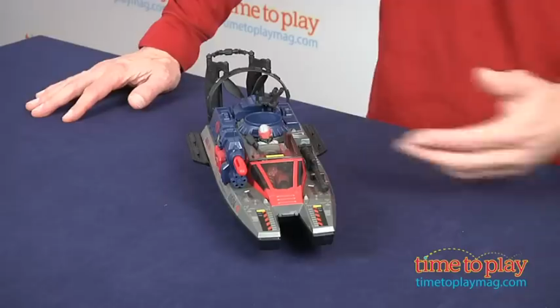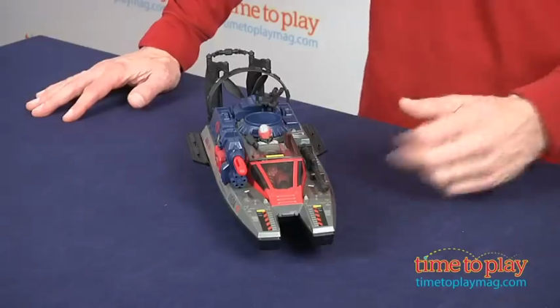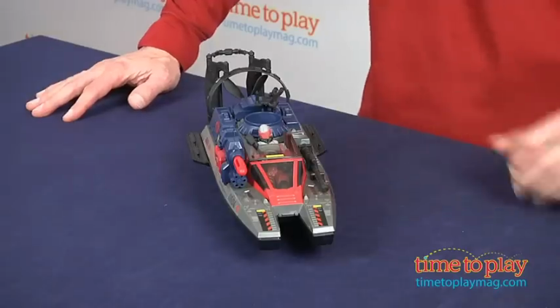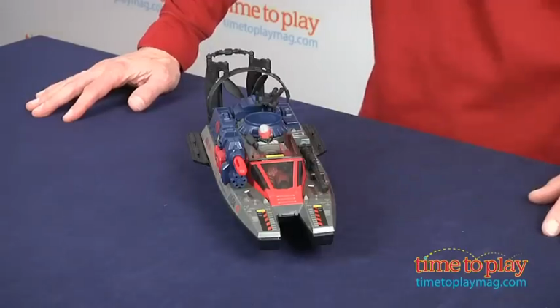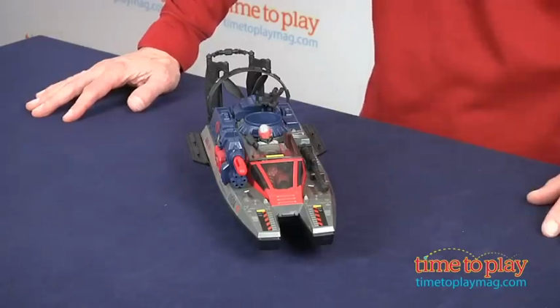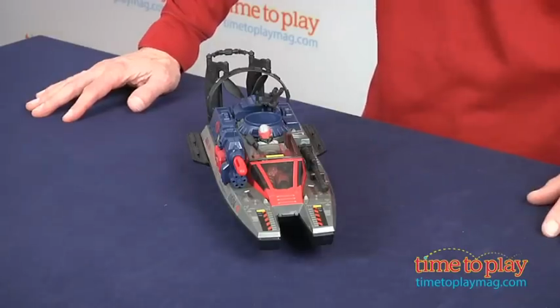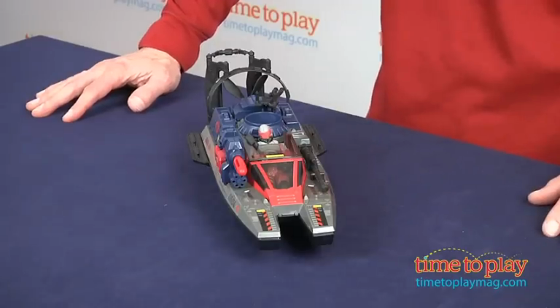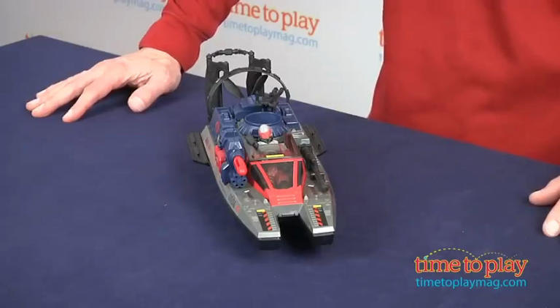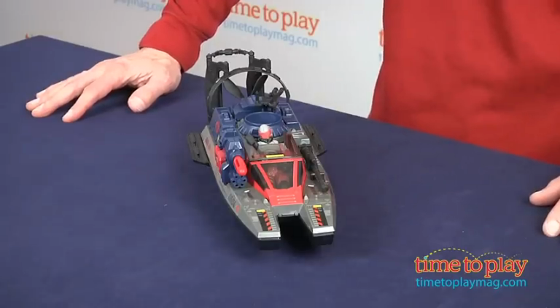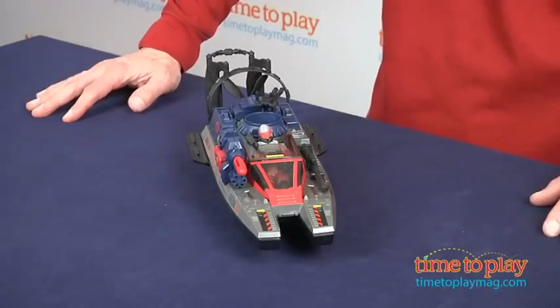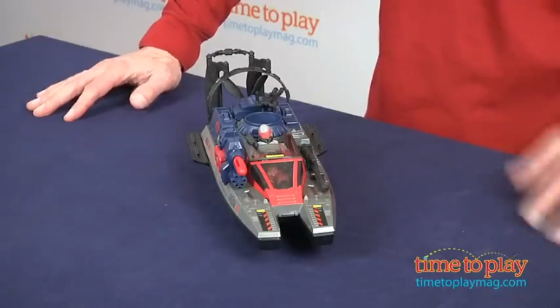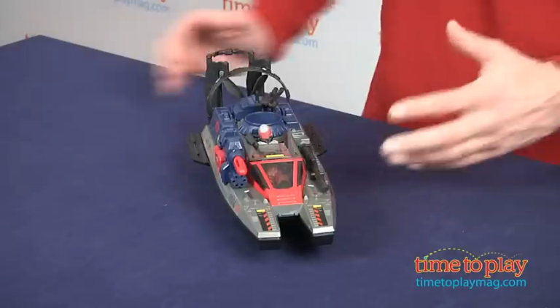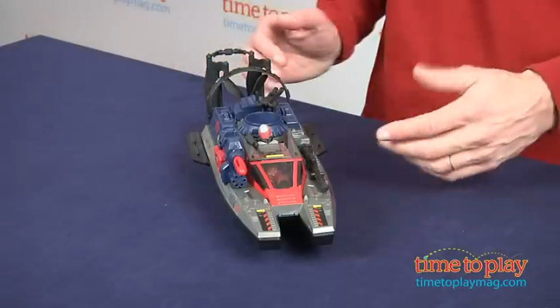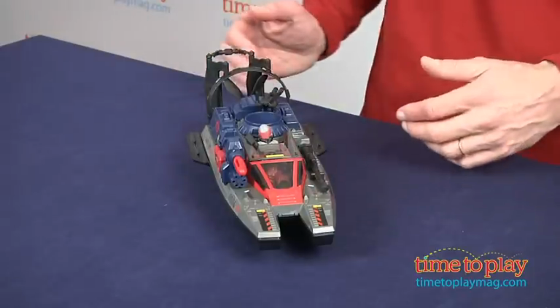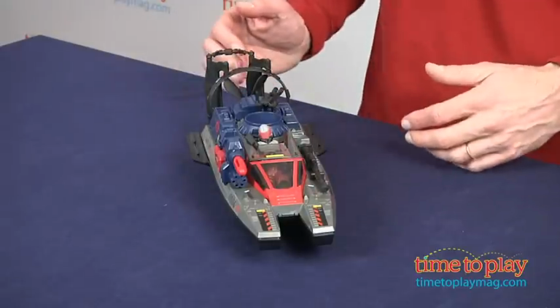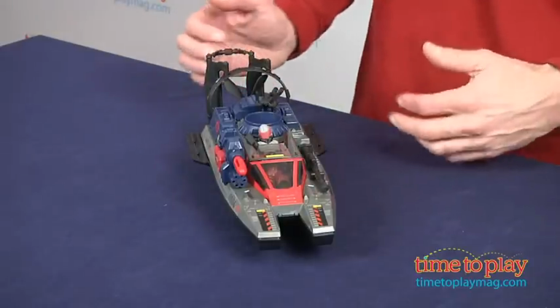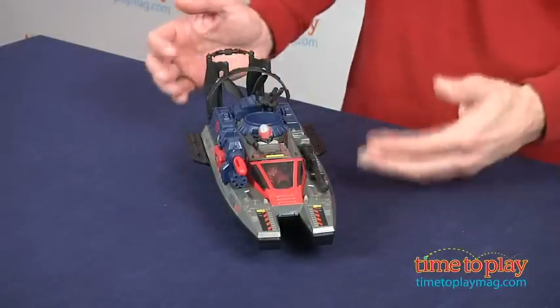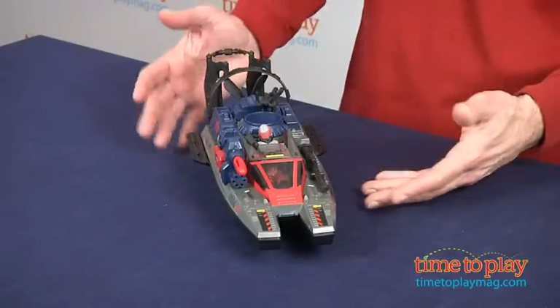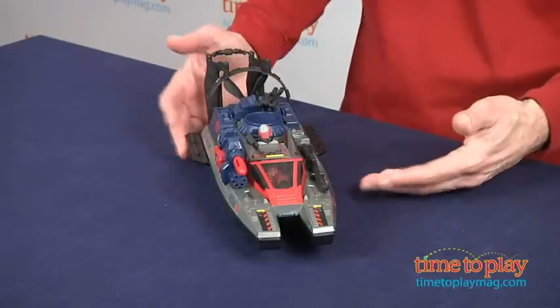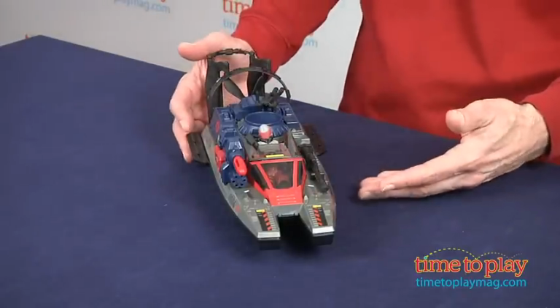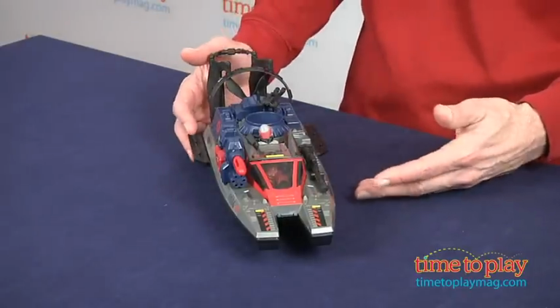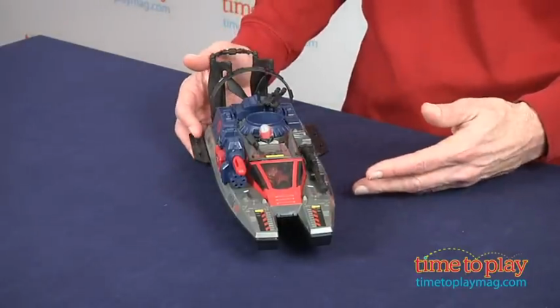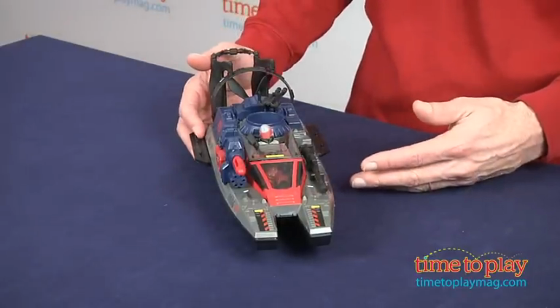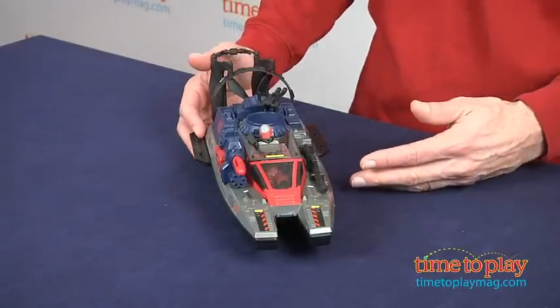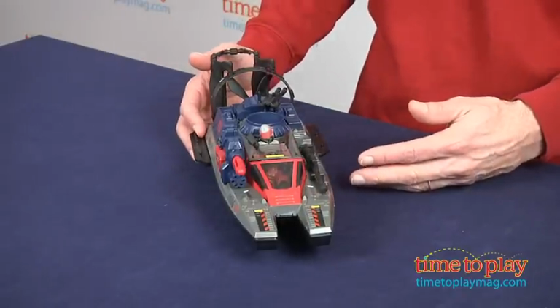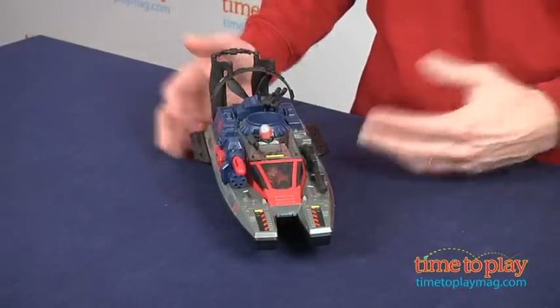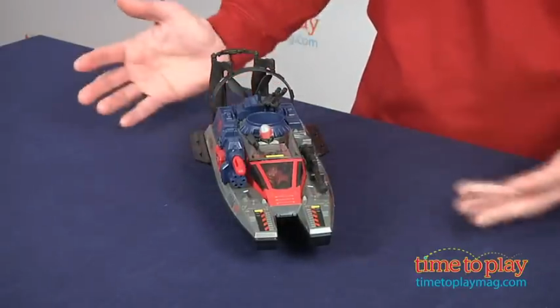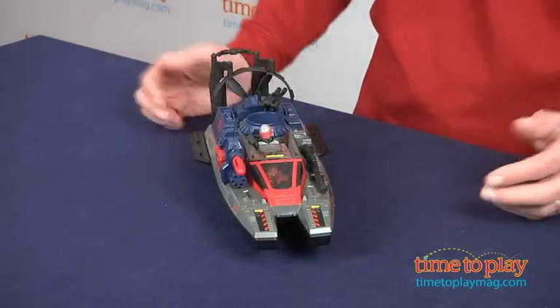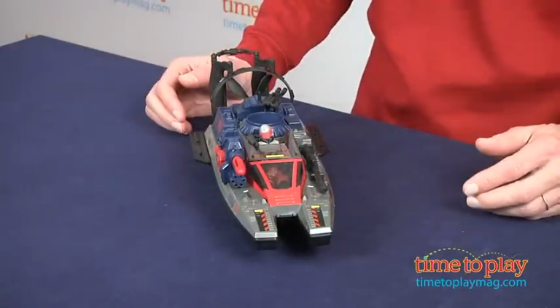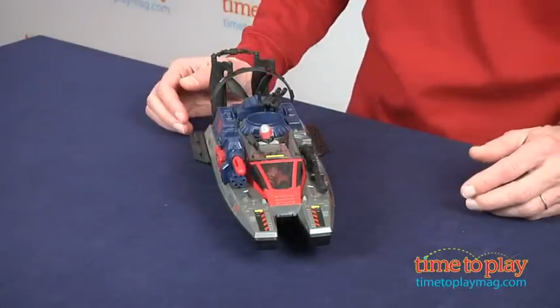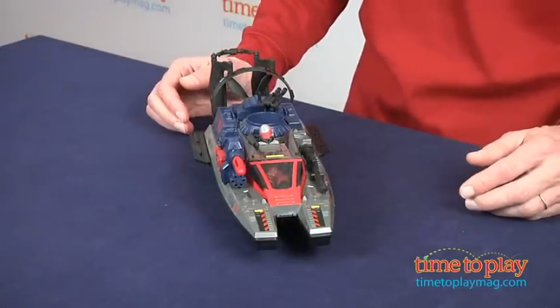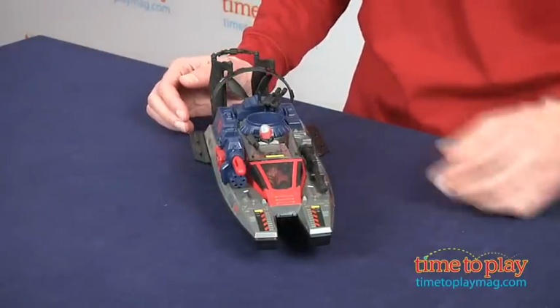This set takes about 10 minutes to put together. Once it's put together, this does not float in the water — it's all about imaginary play.